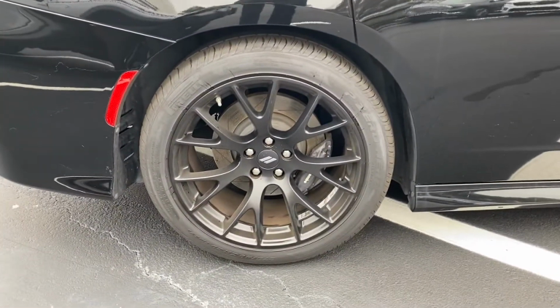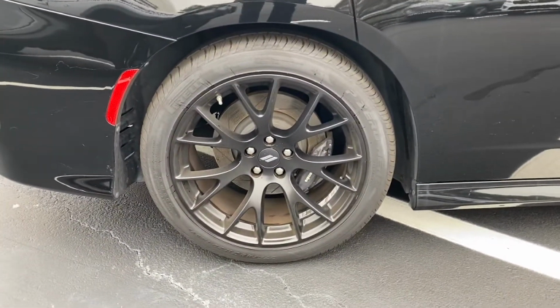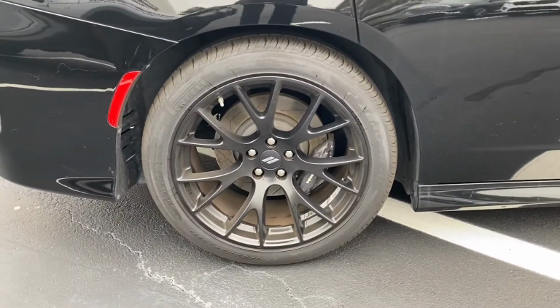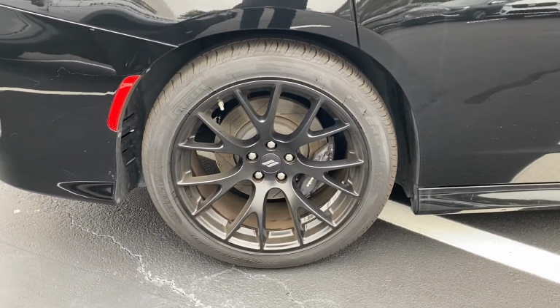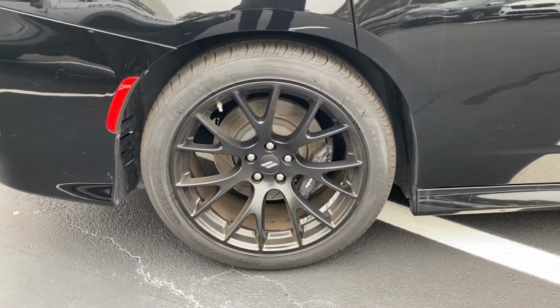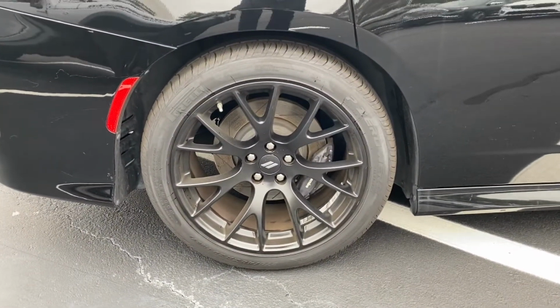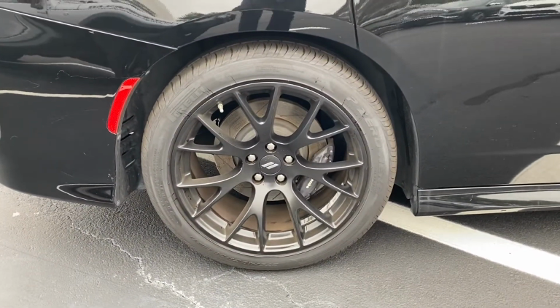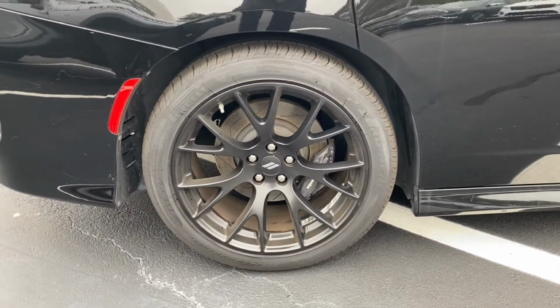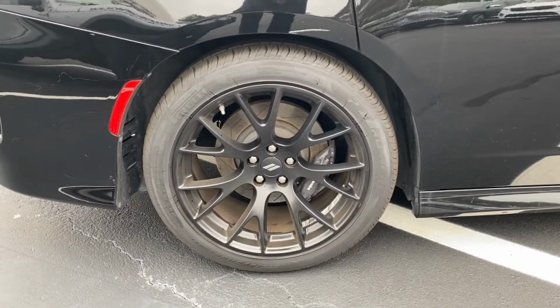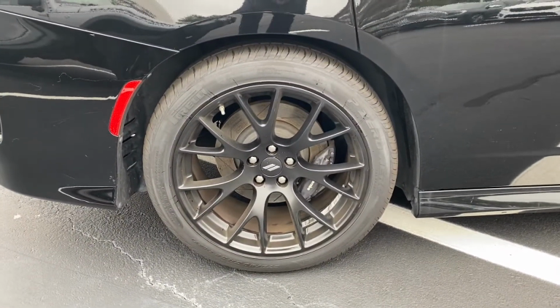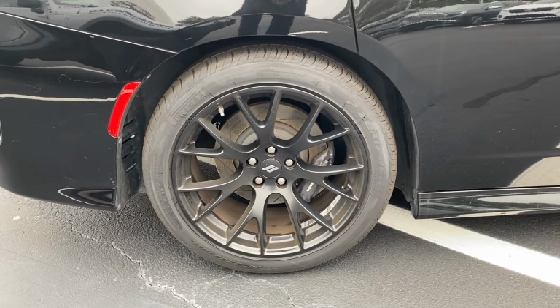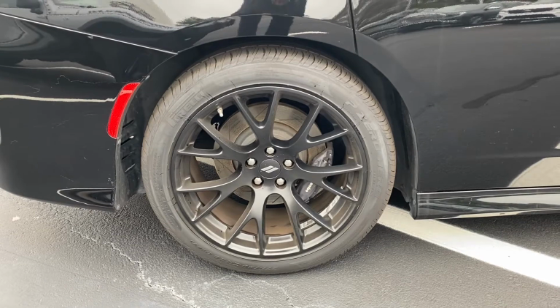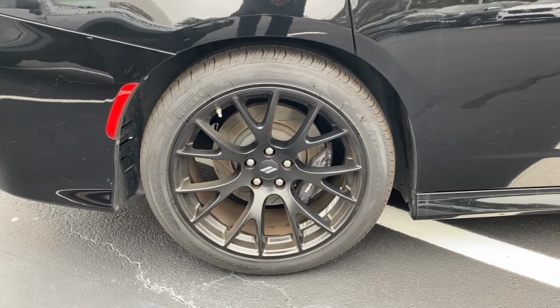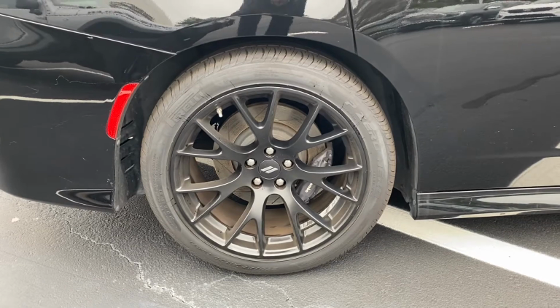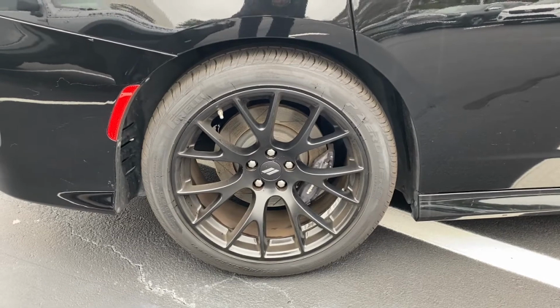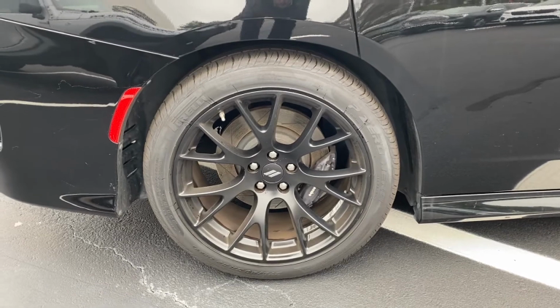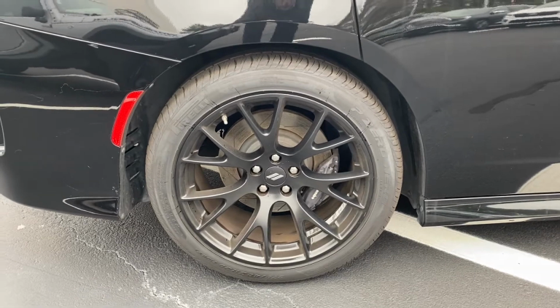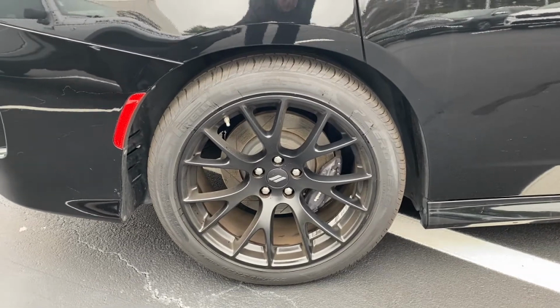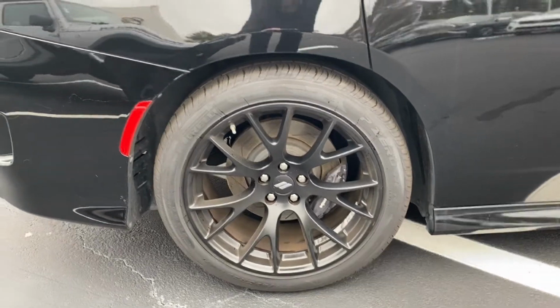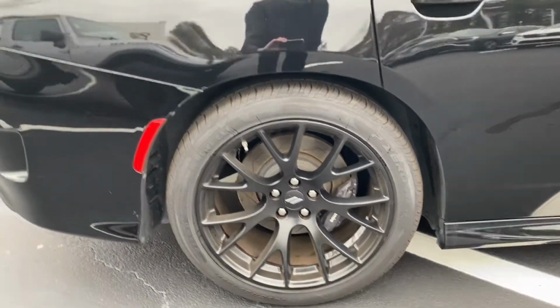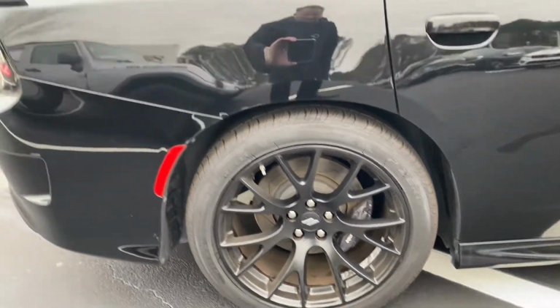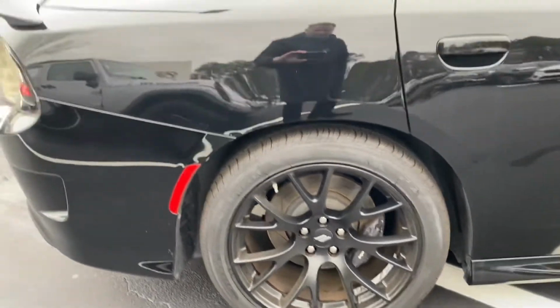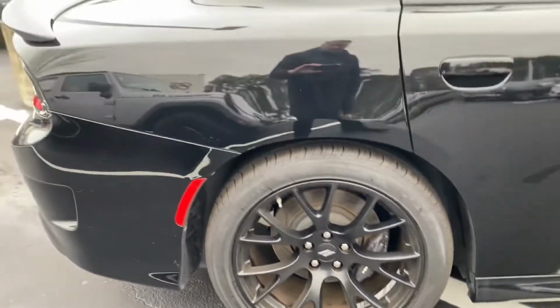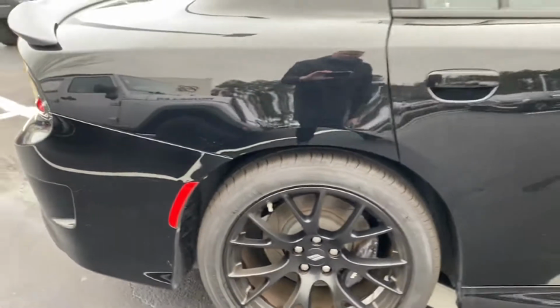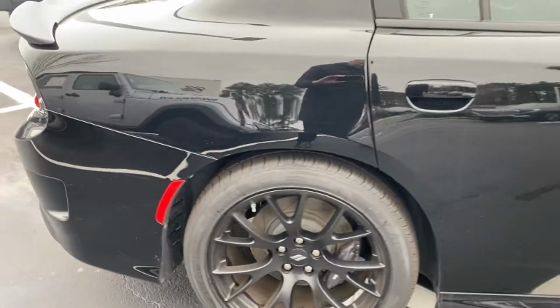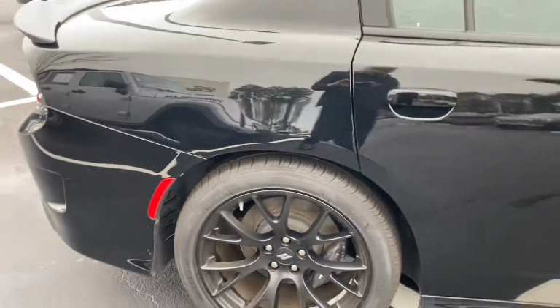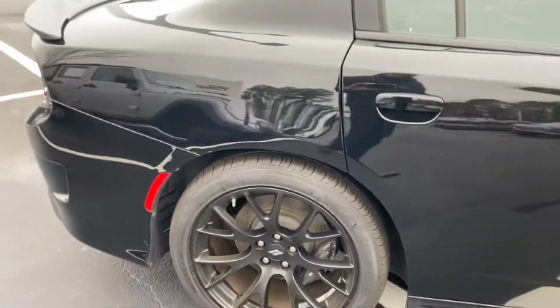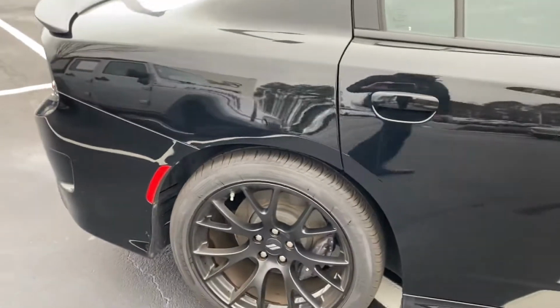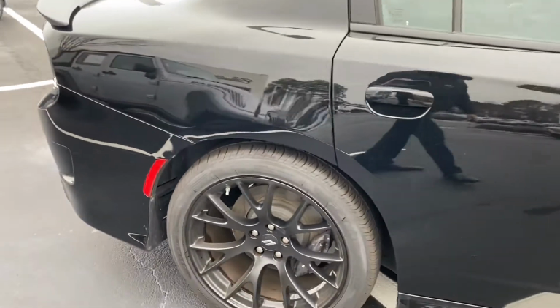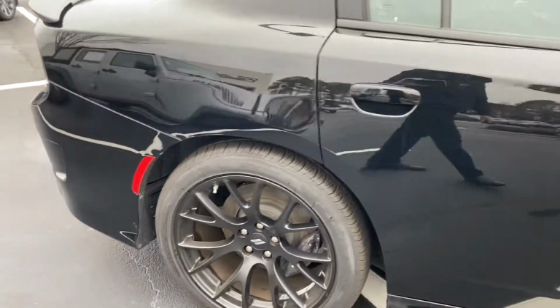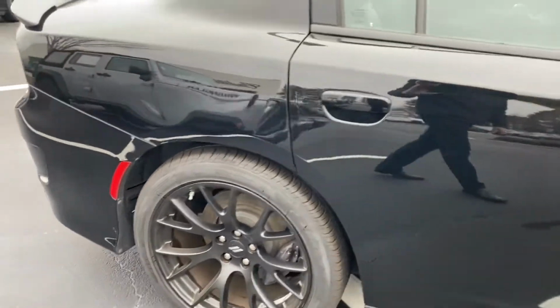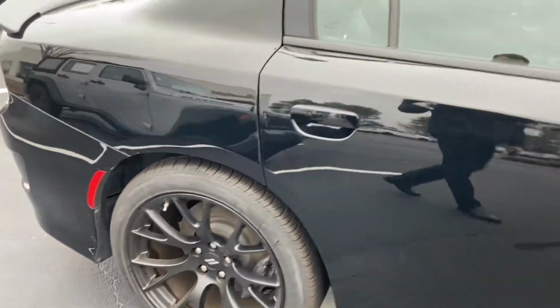This rear wheel is also in nice shape — don't see any curbing, damage, or scrapes on that one.